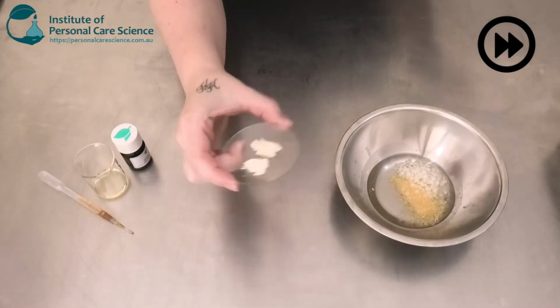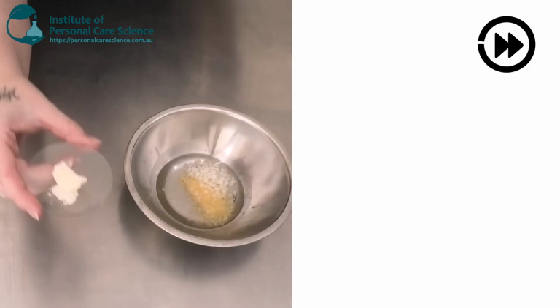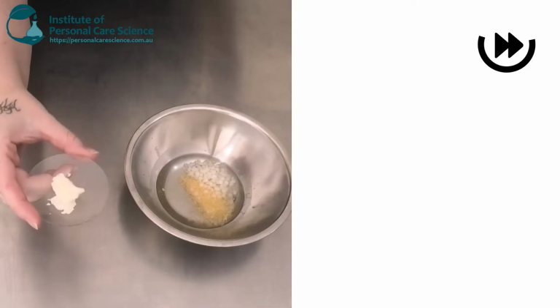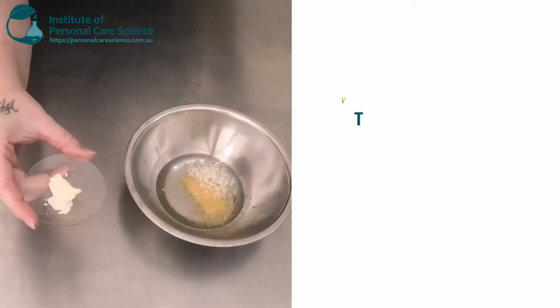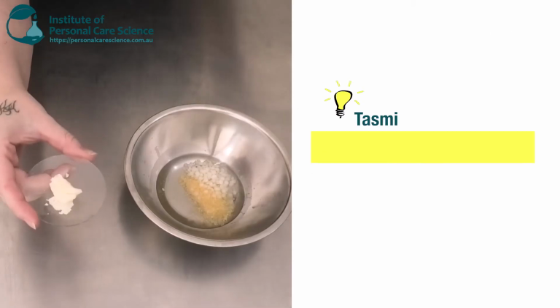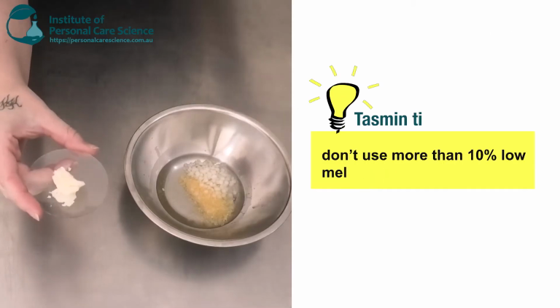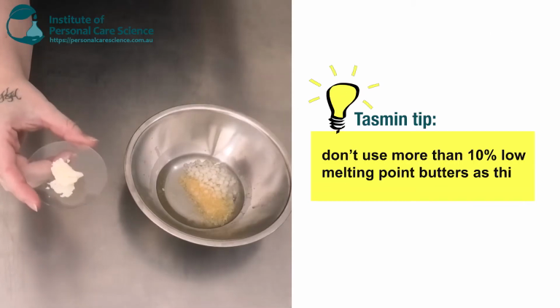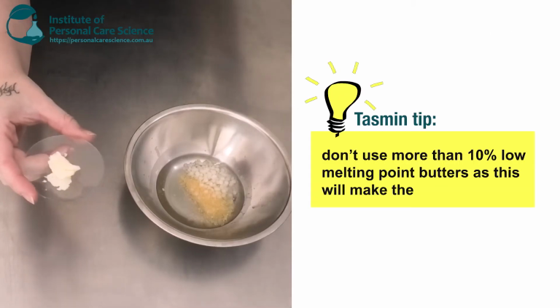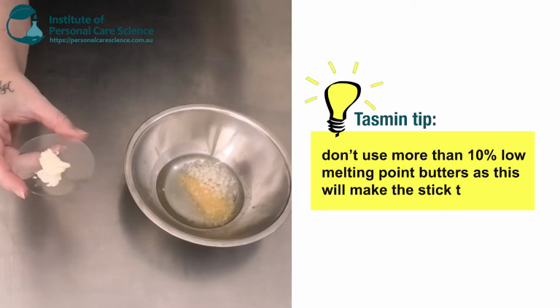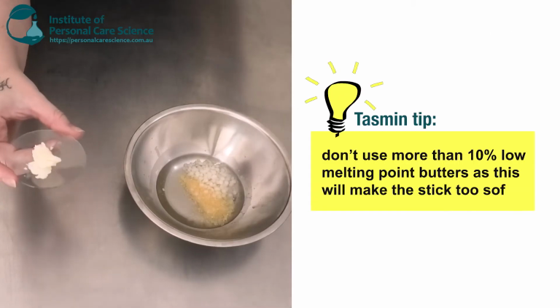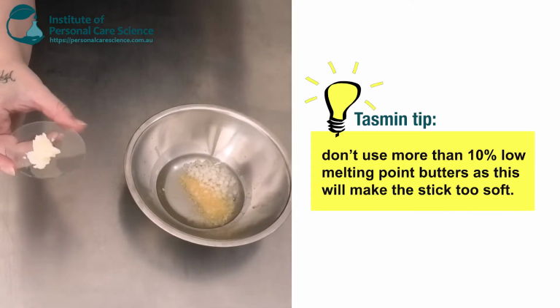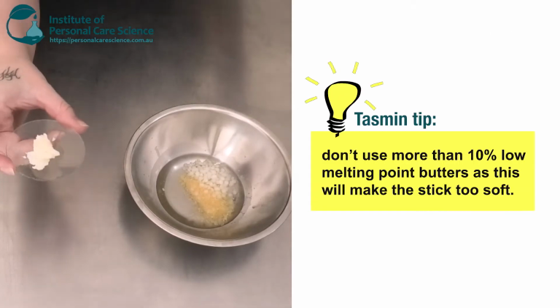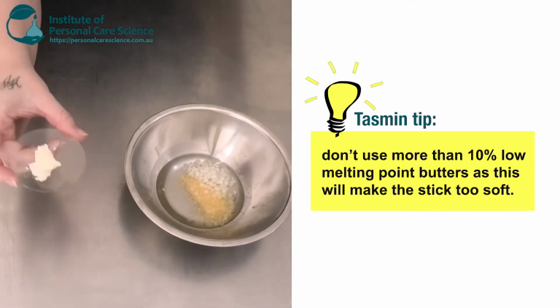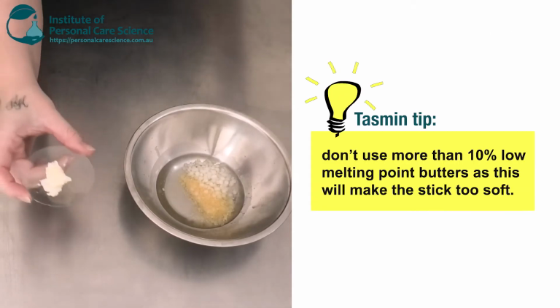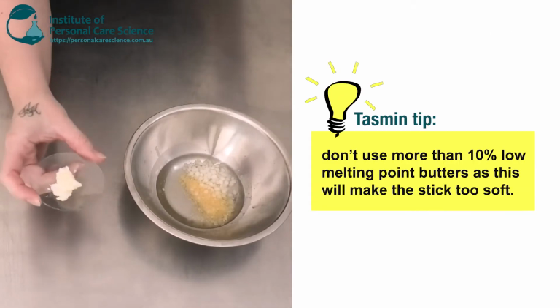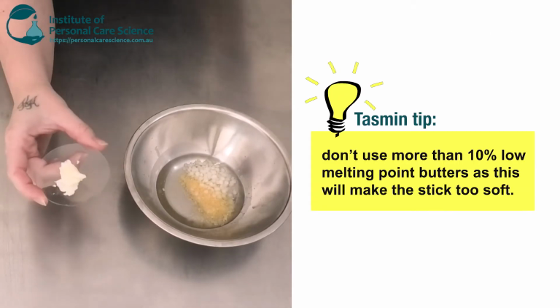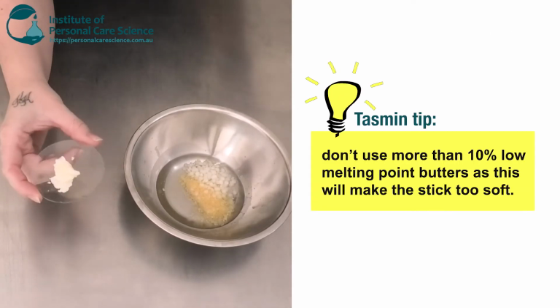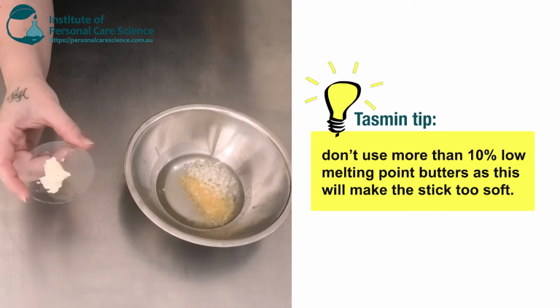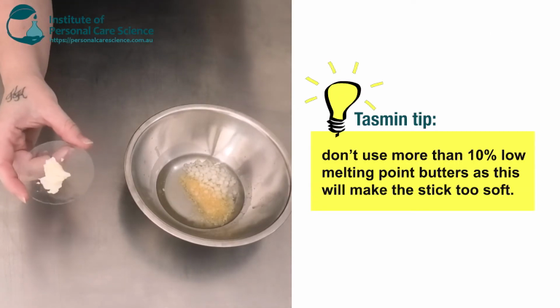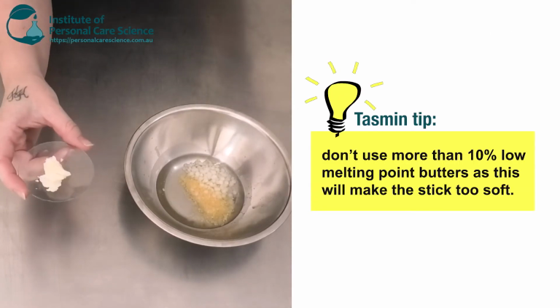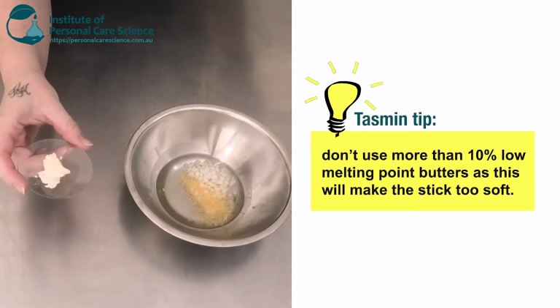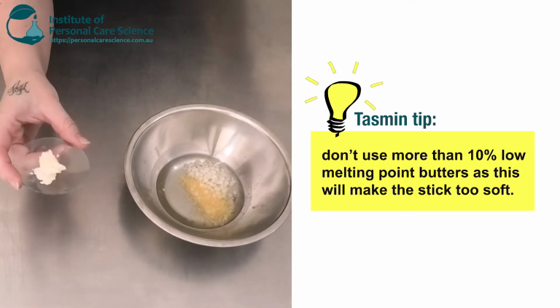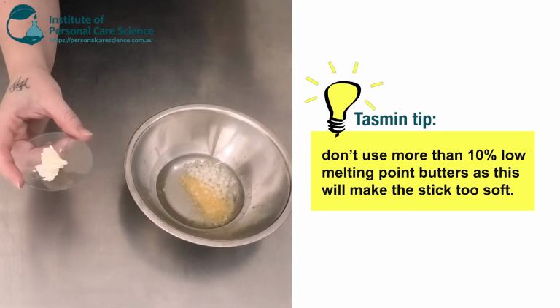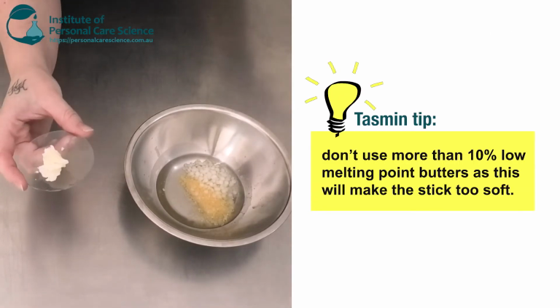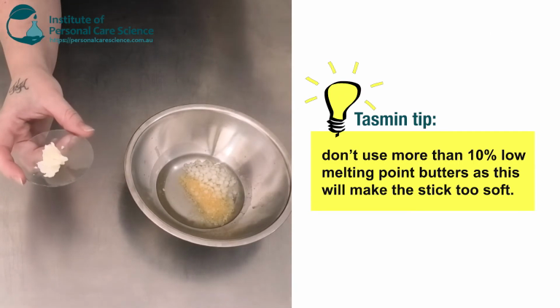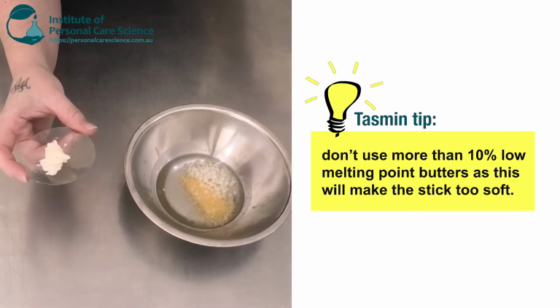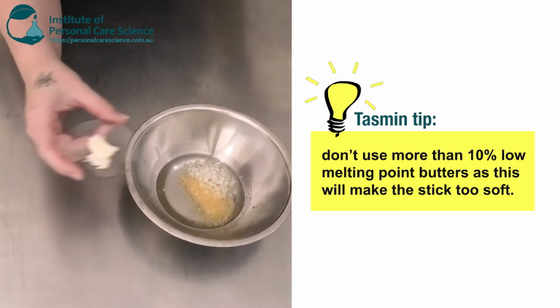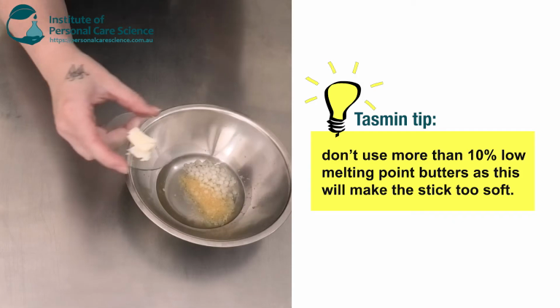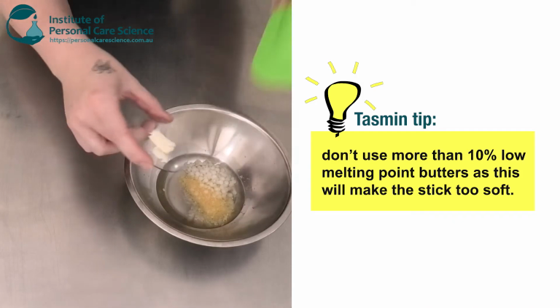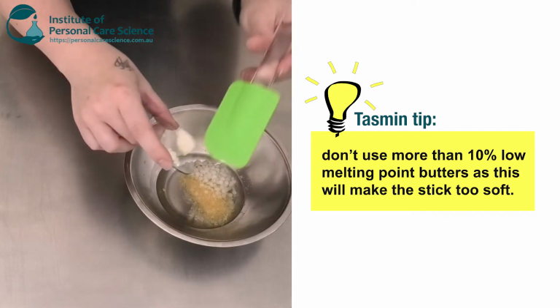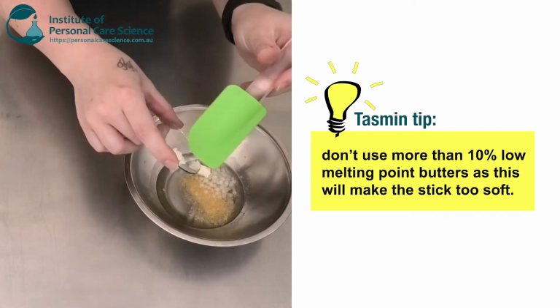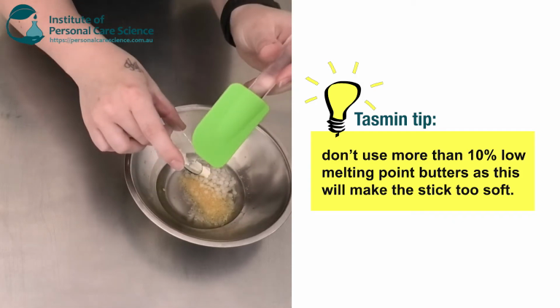Next, I'm going to add some mango butter. This is for marketing and also to help condition the skin.